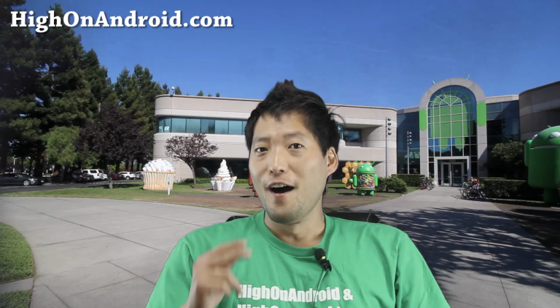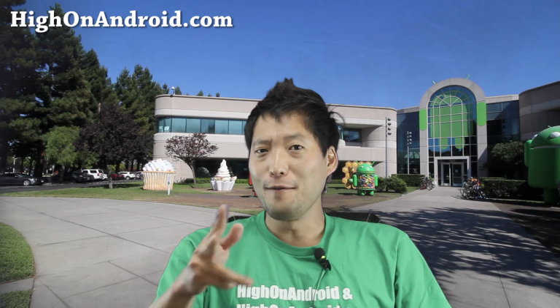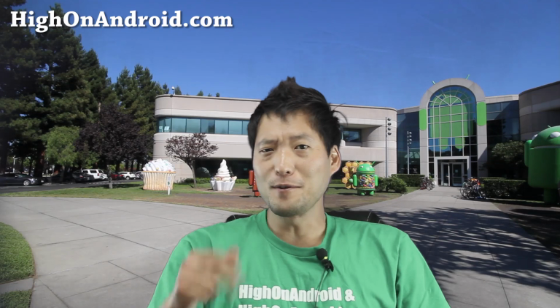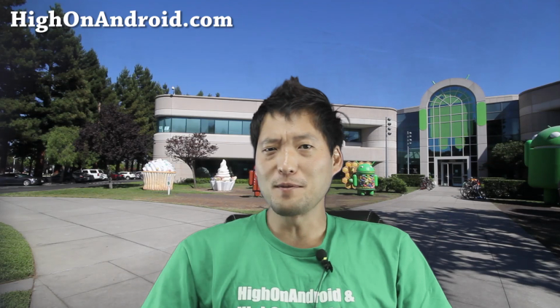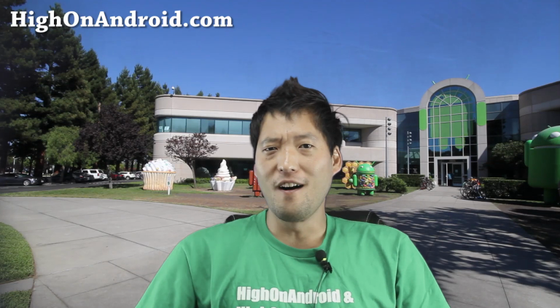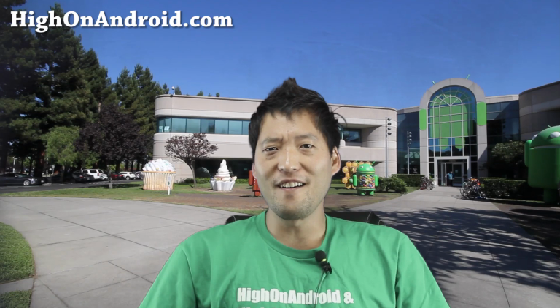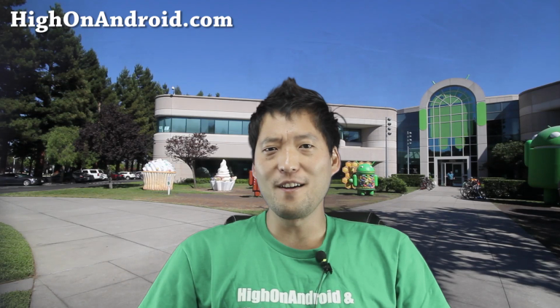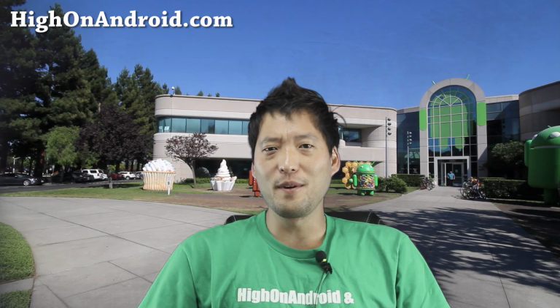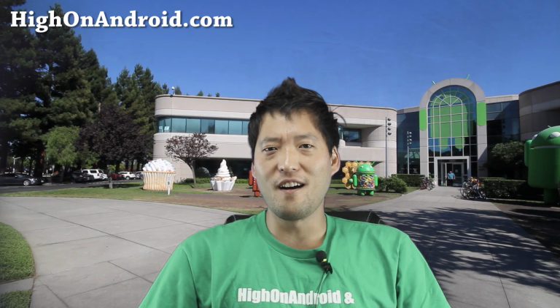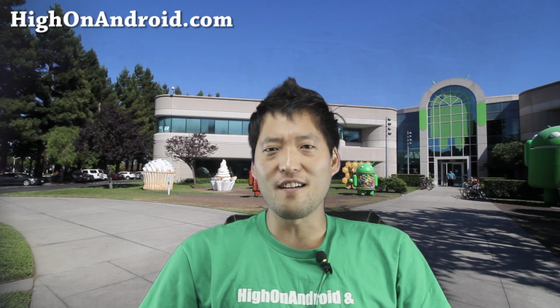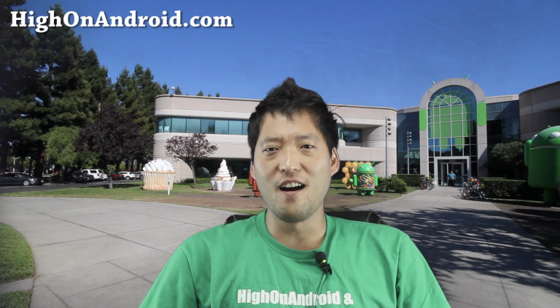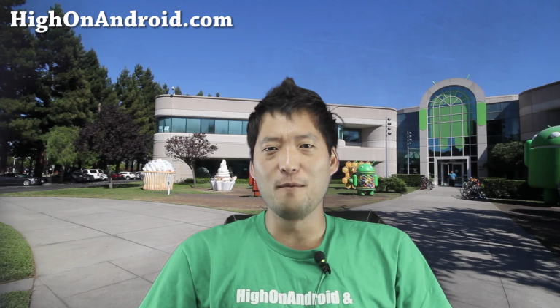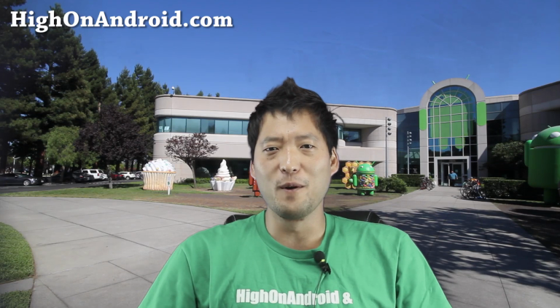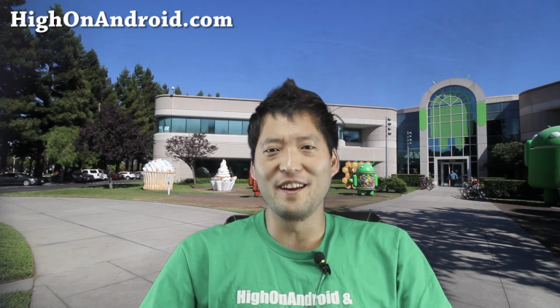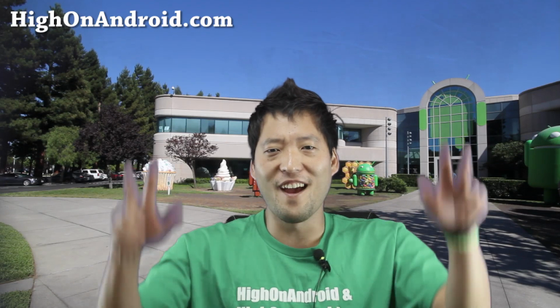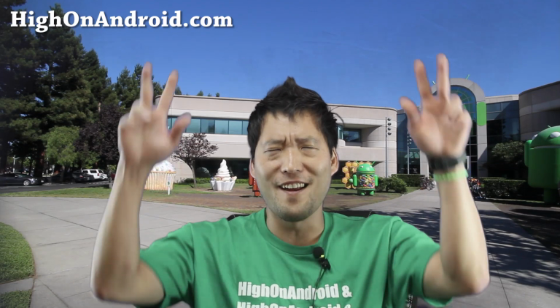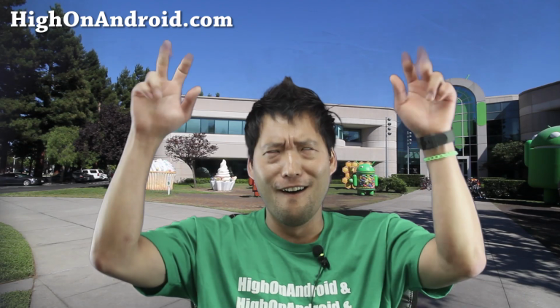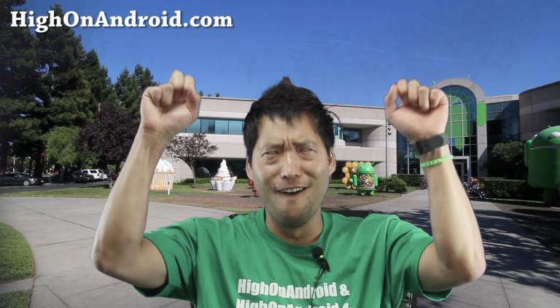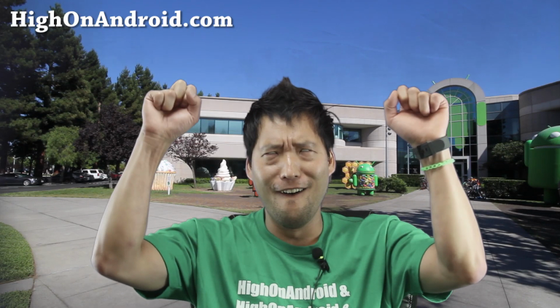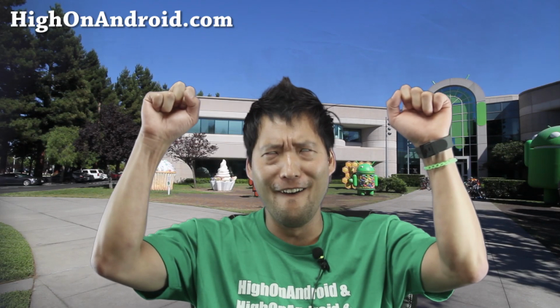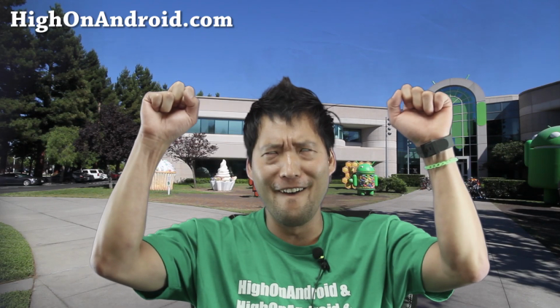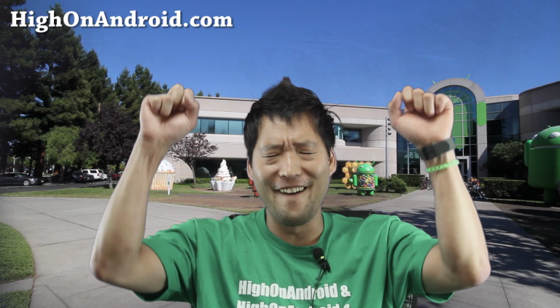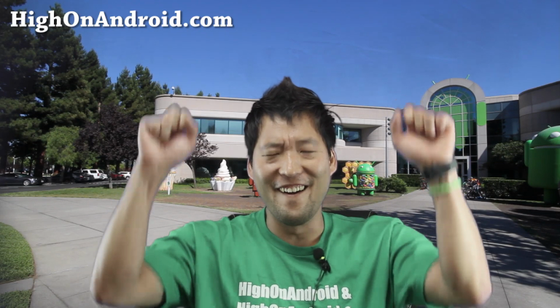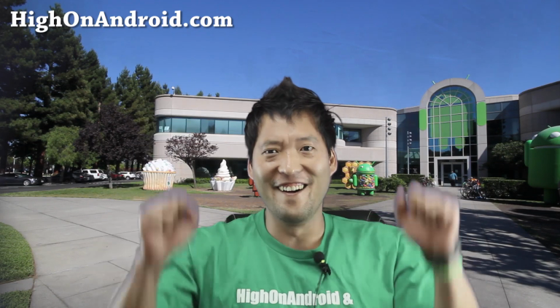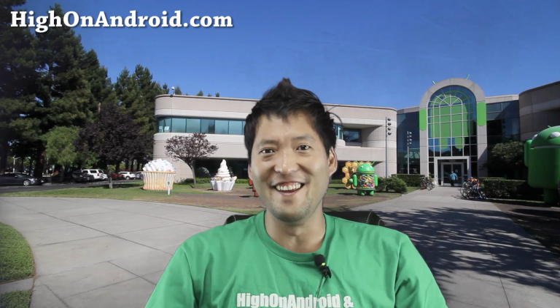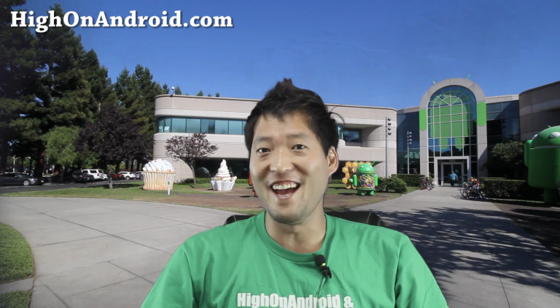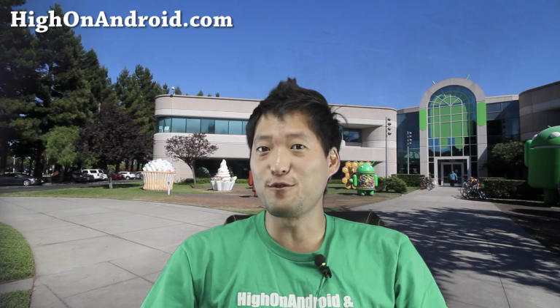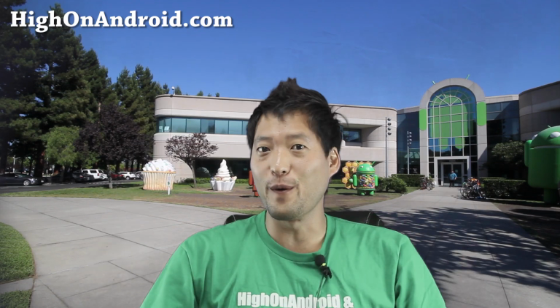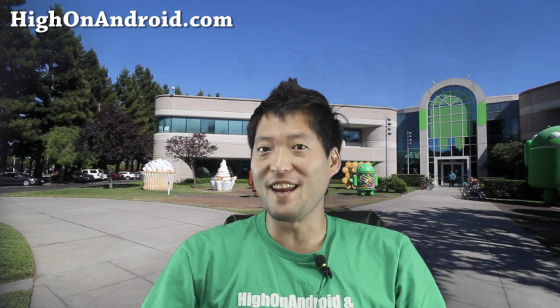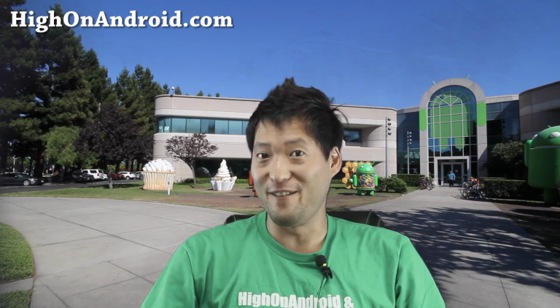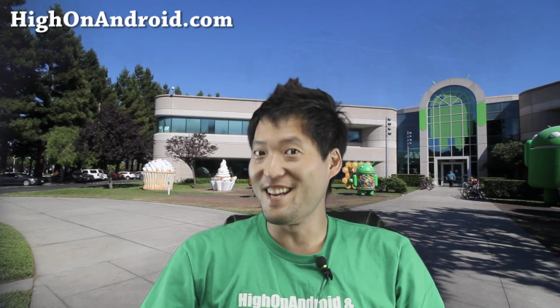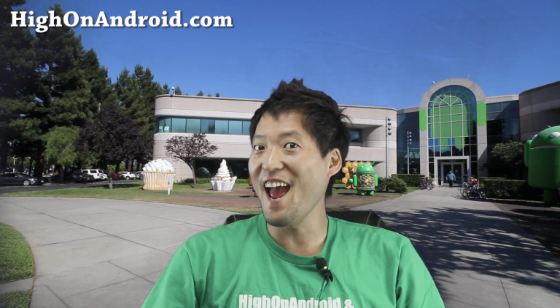Hi folks, I'm from HiOnAndroid.com, where we get on Android every day.